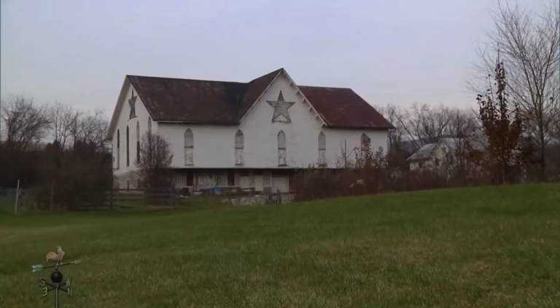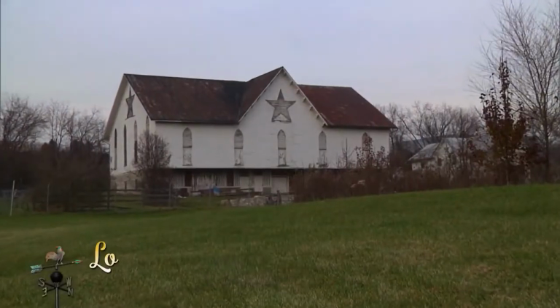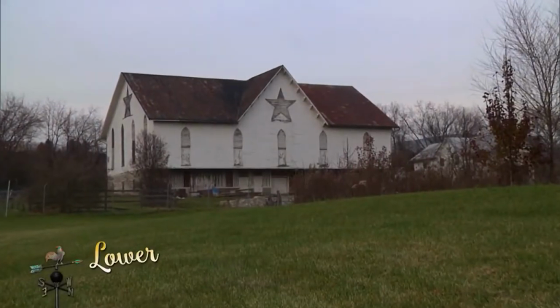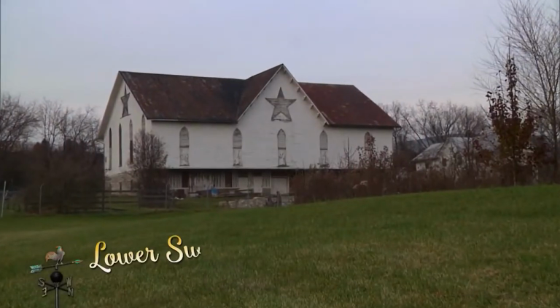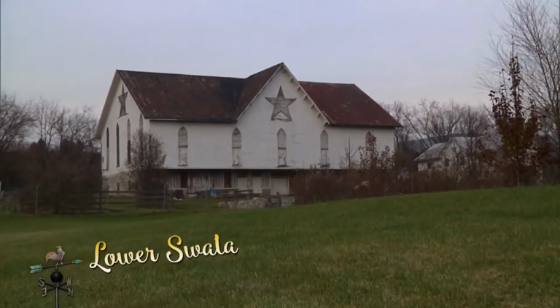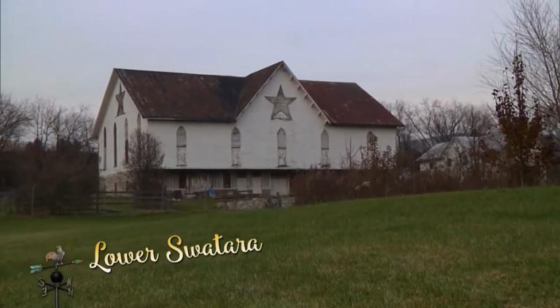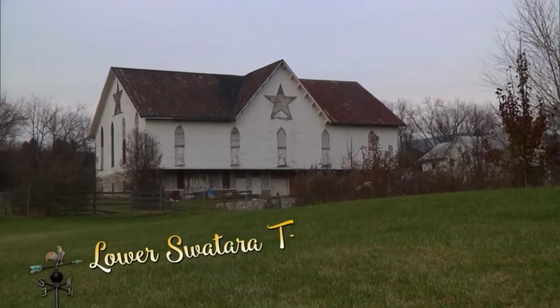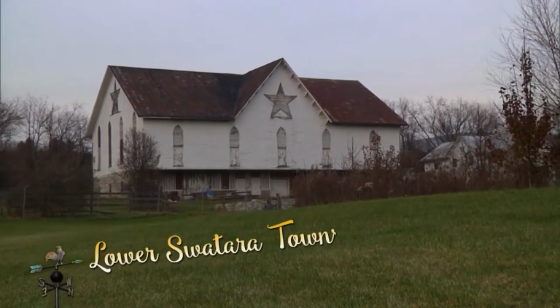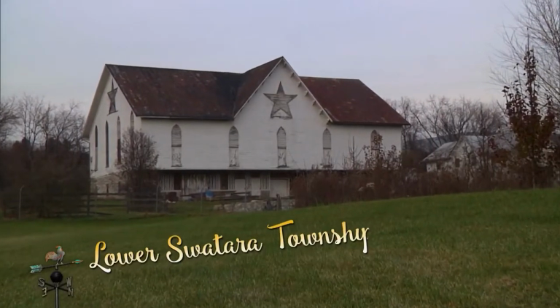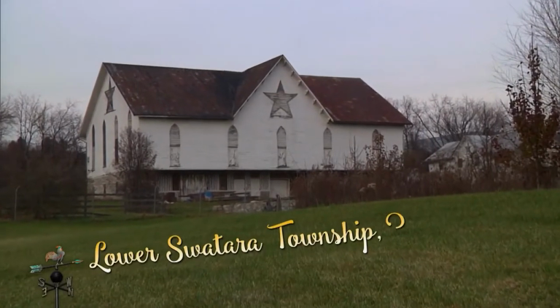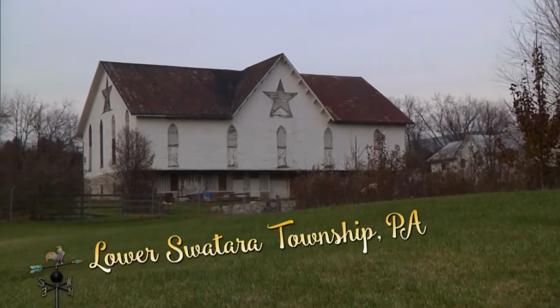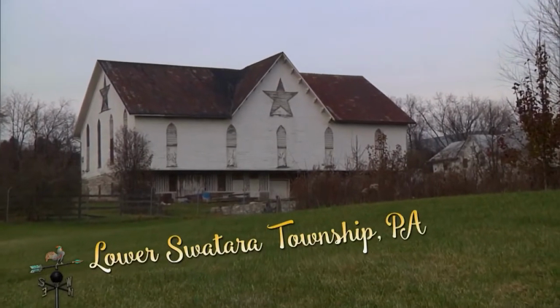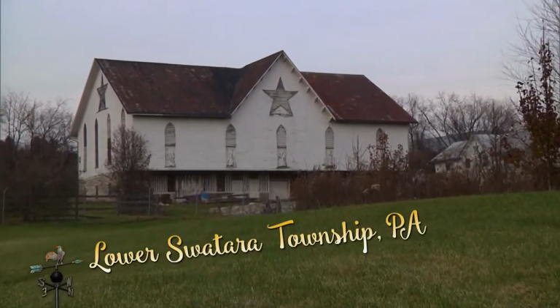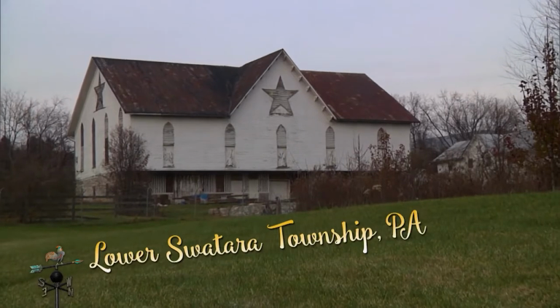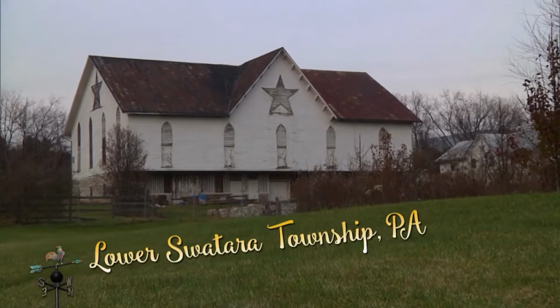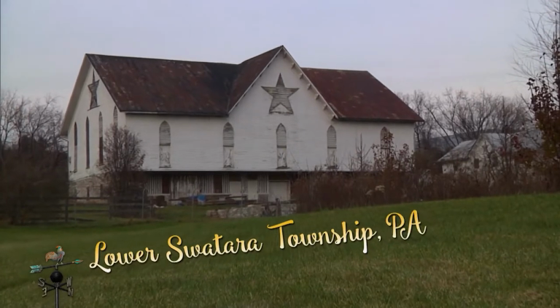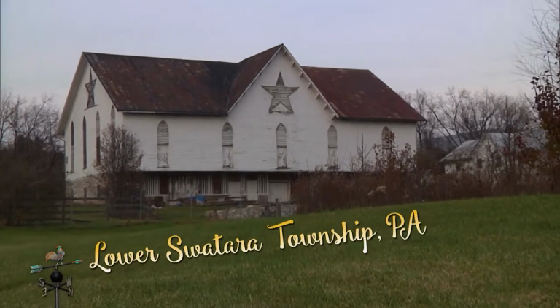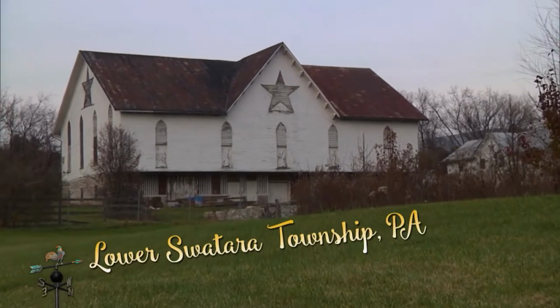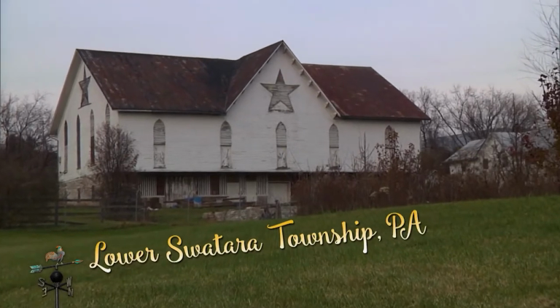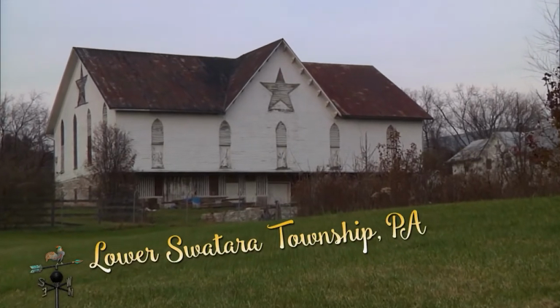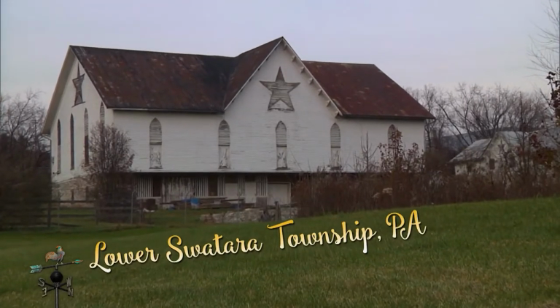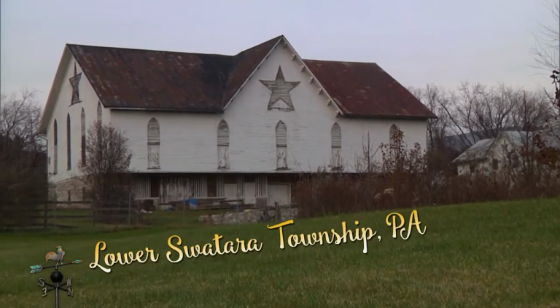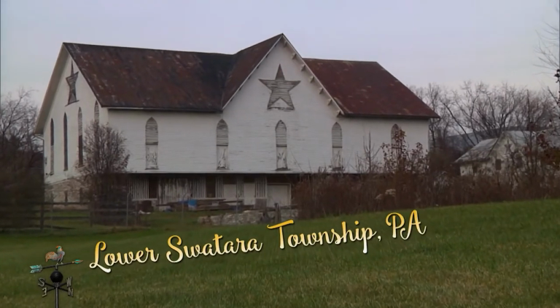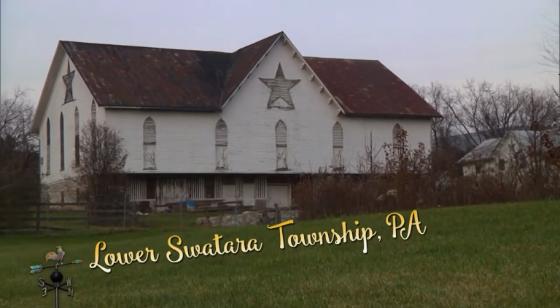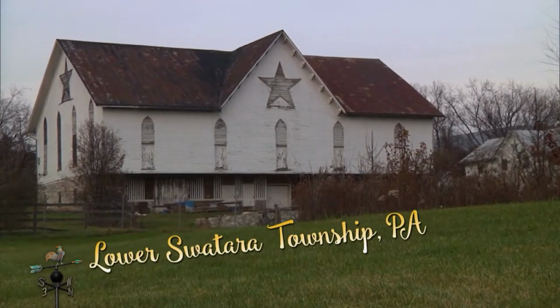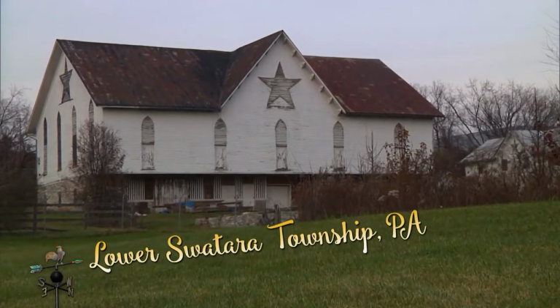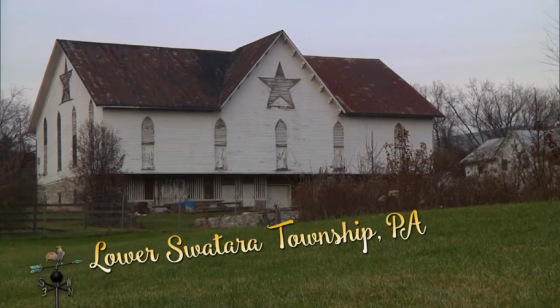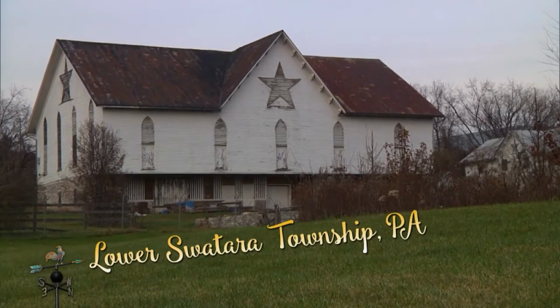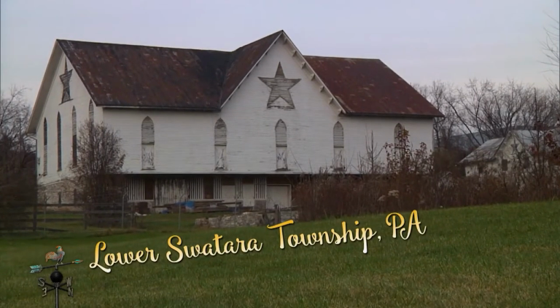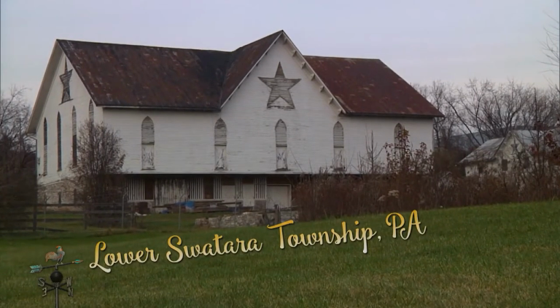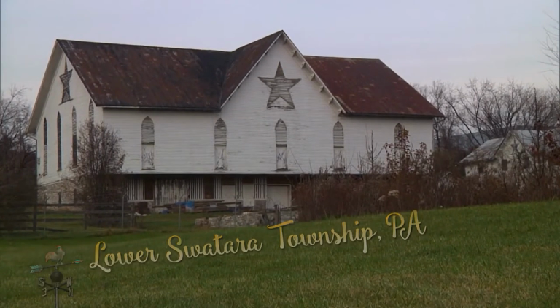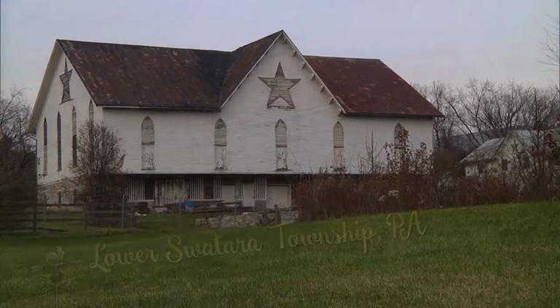The Star Barn is located in Dauphin County, Pennsylvania, and it has been an iconic treasure in that county for many, many years.